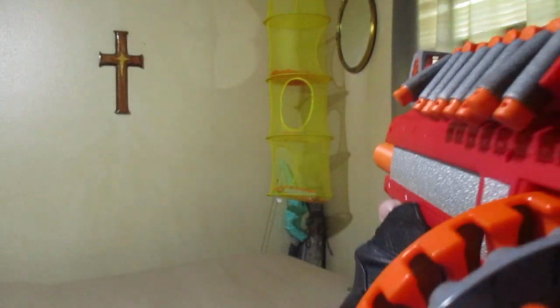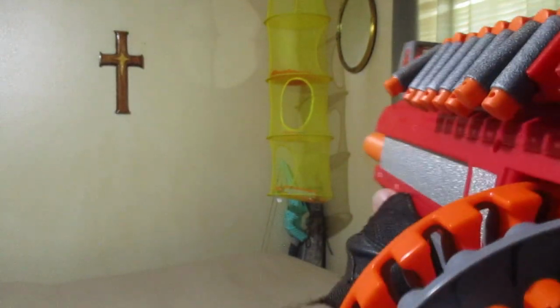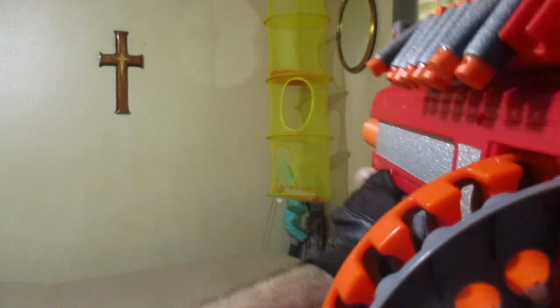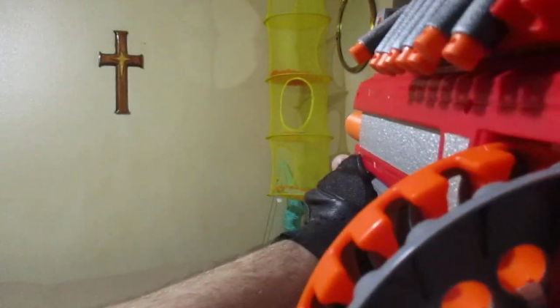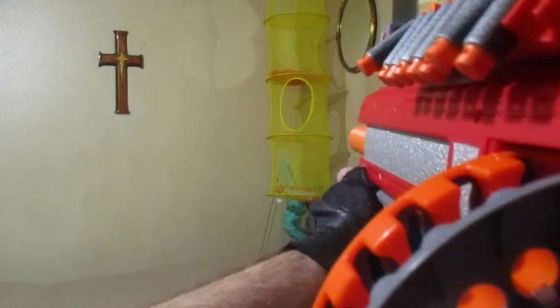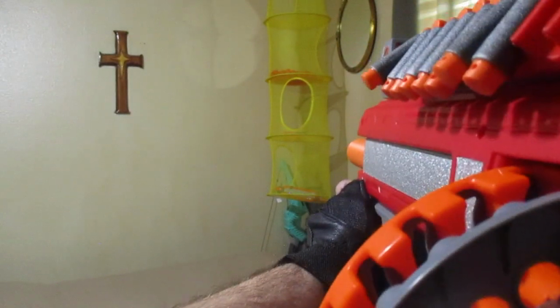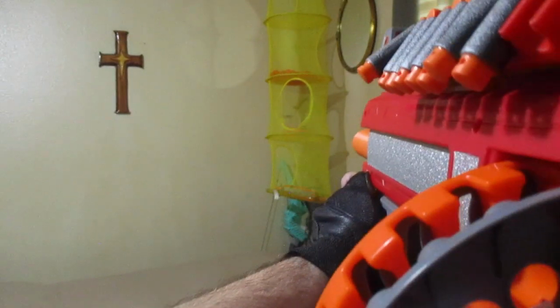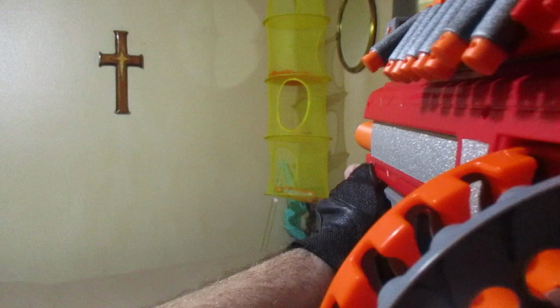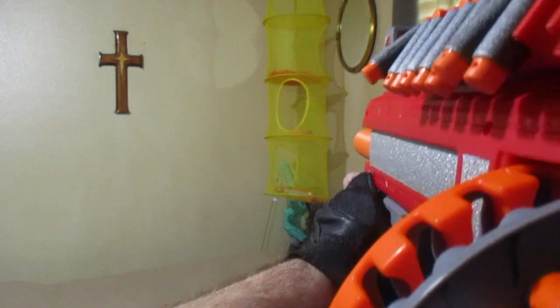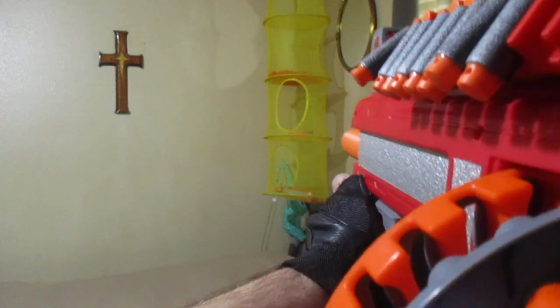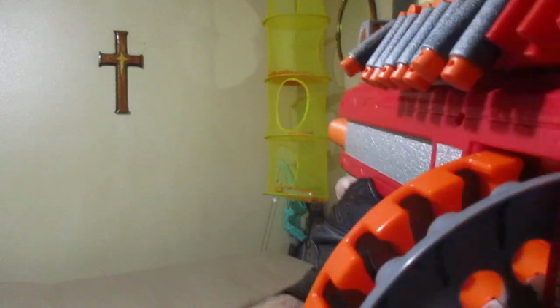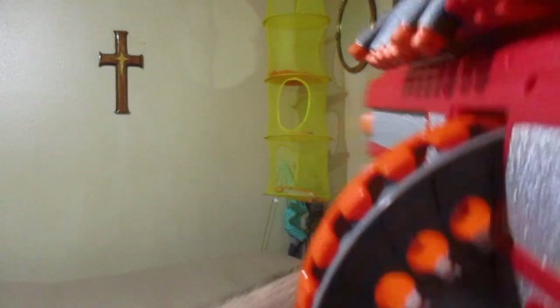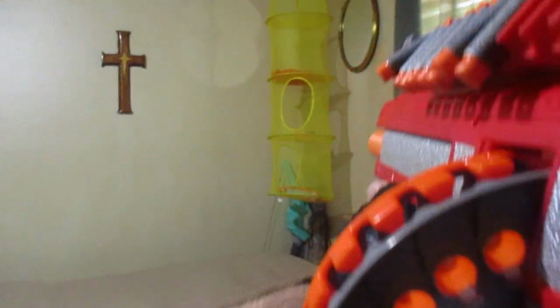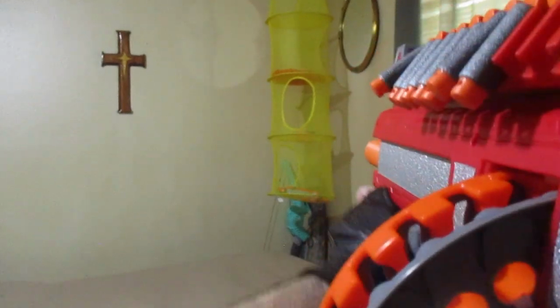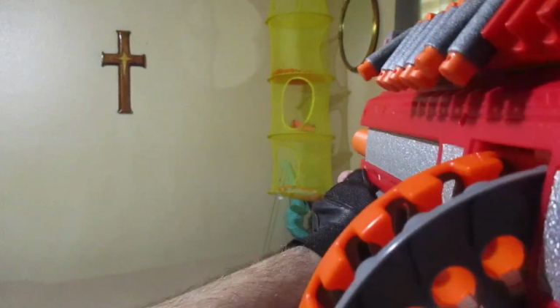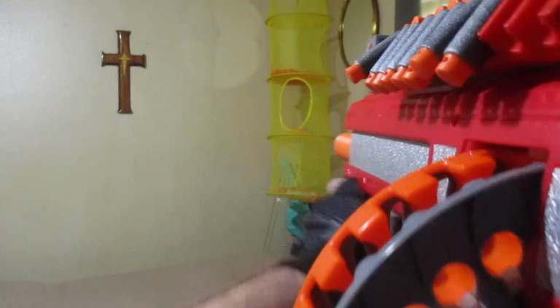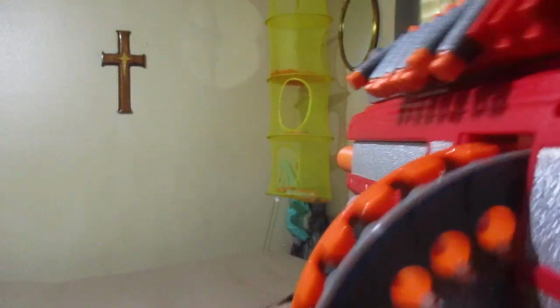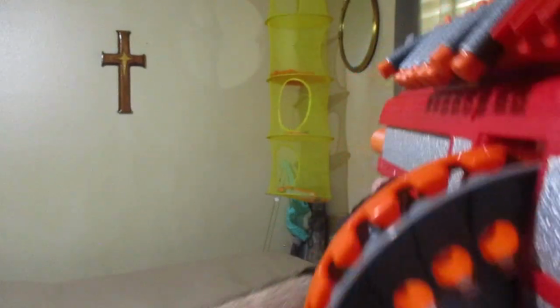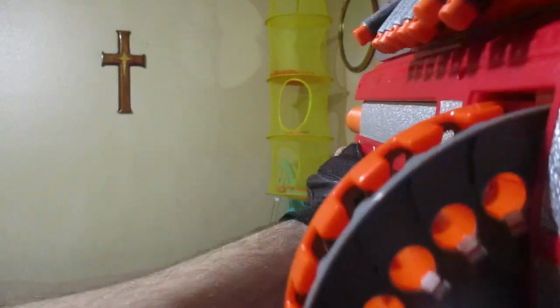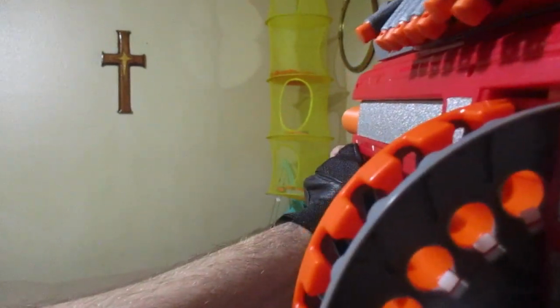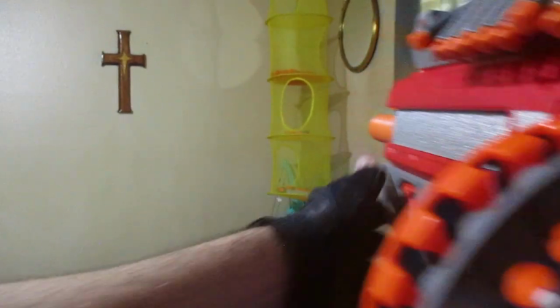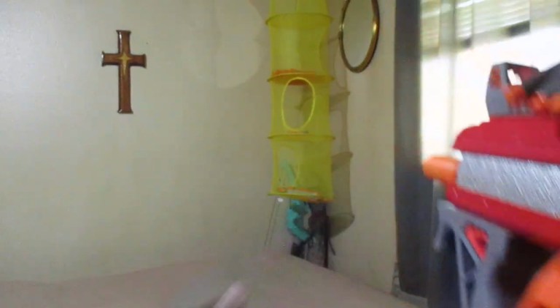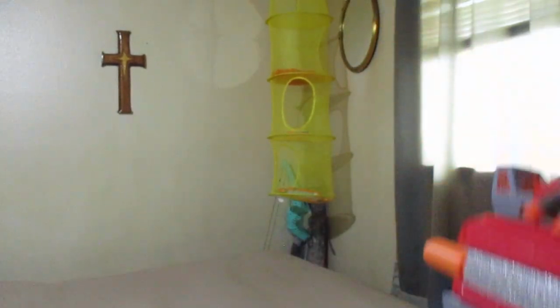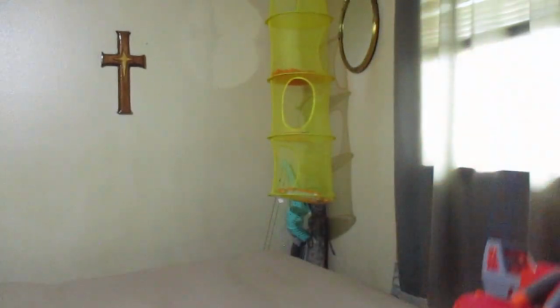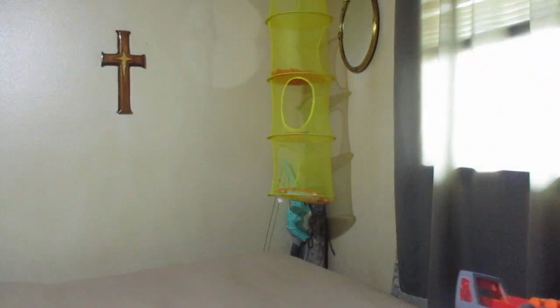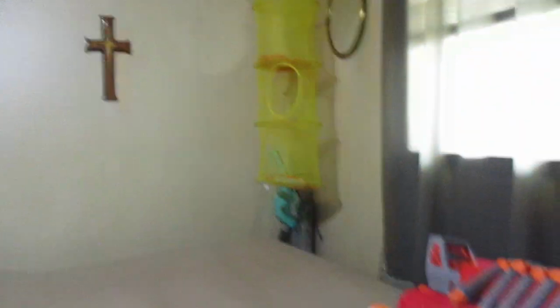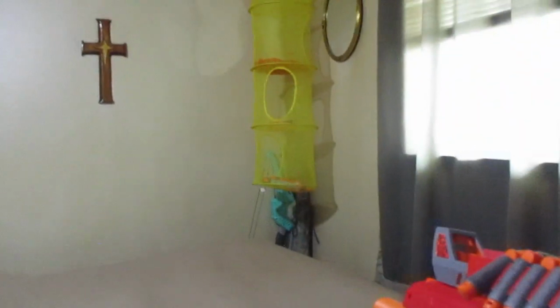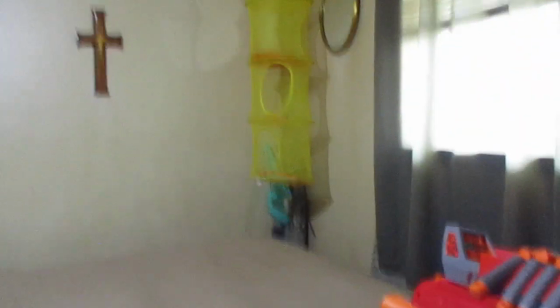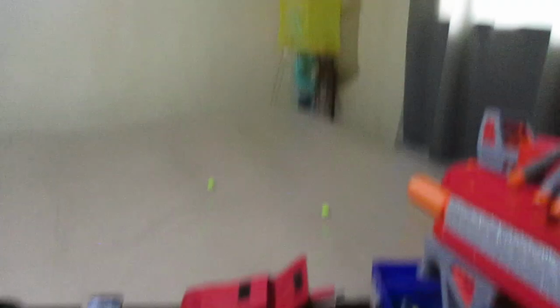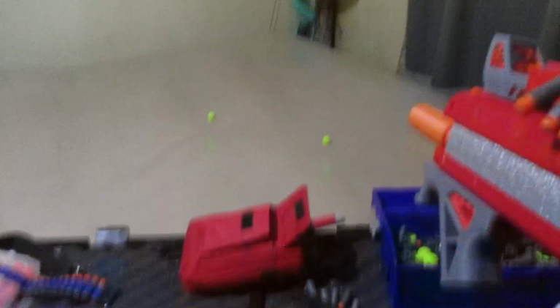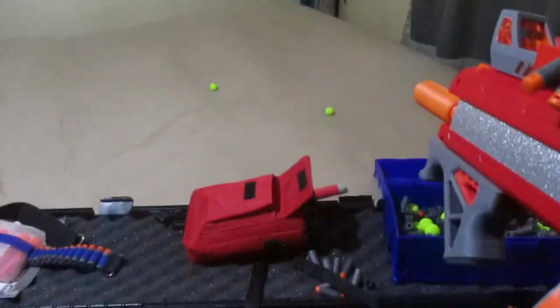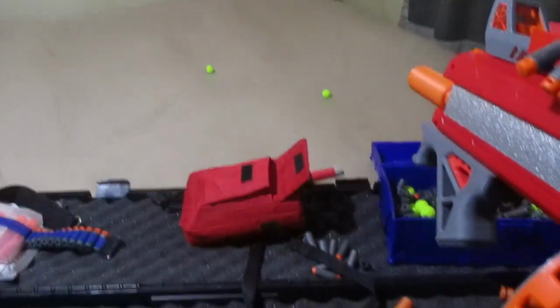This blaster does have slam fire, as I just demonstrated there, which is really nice.